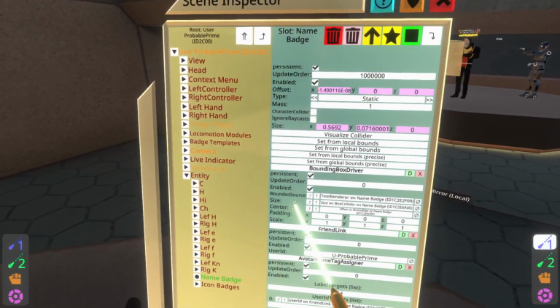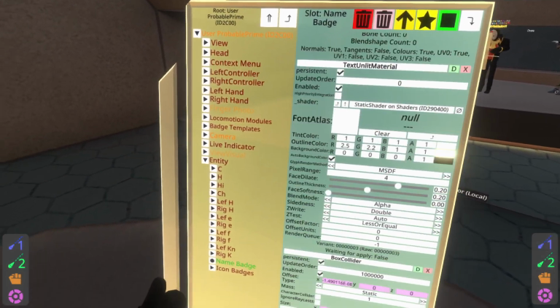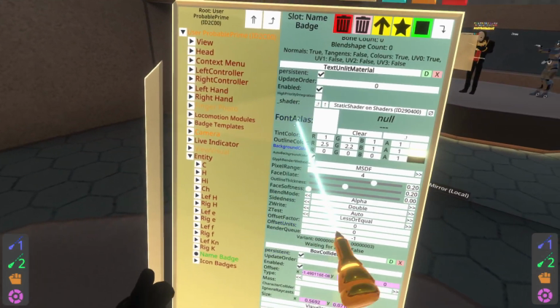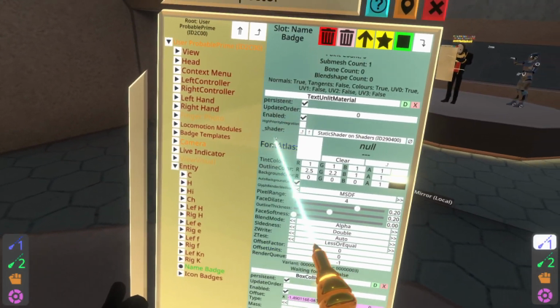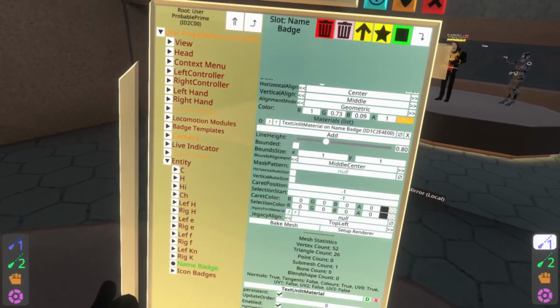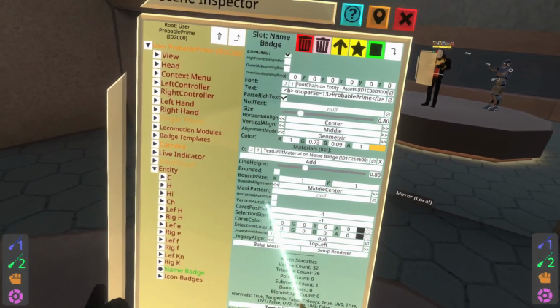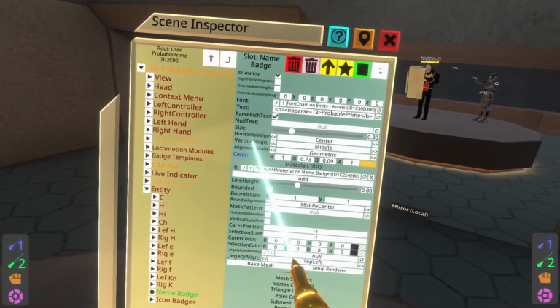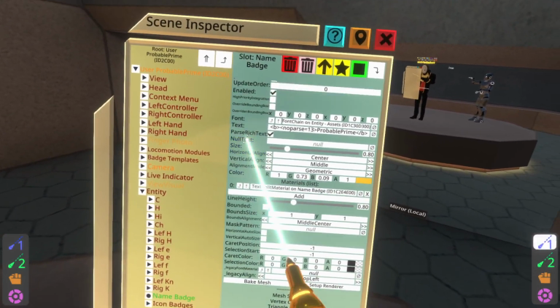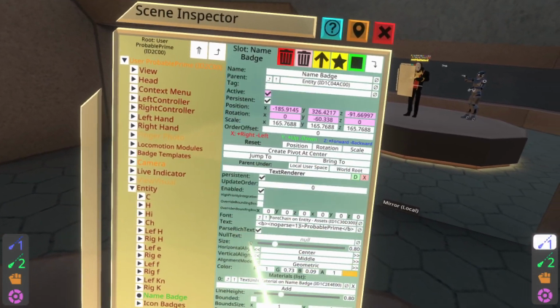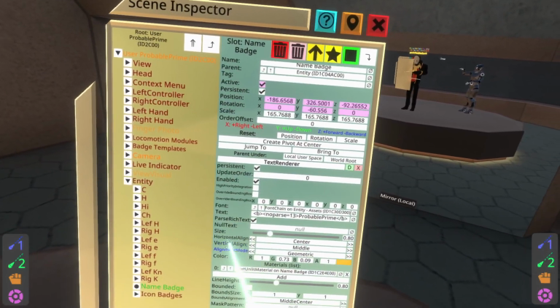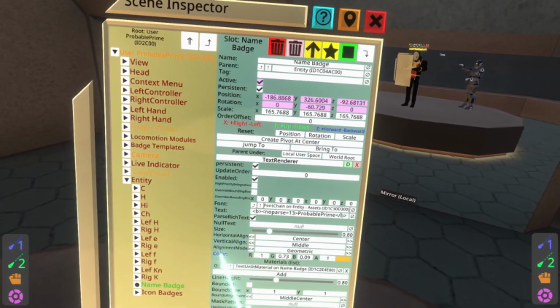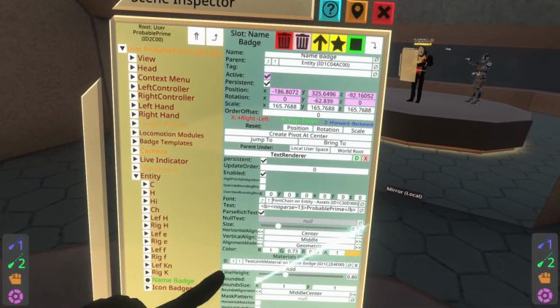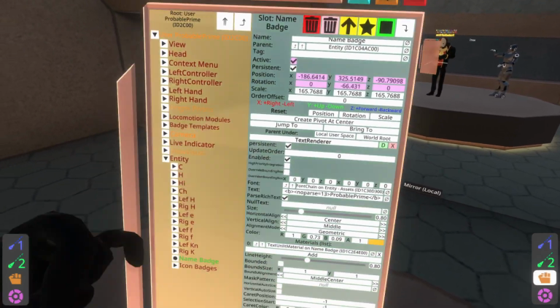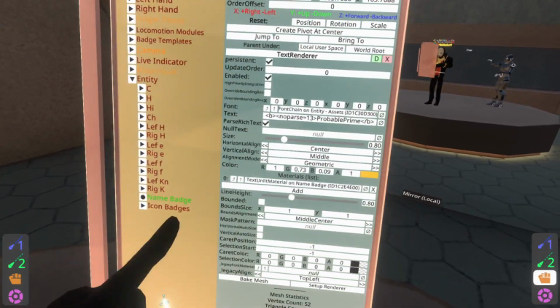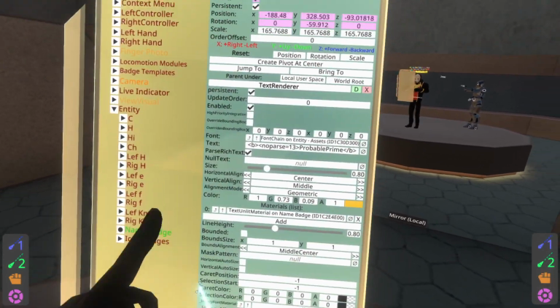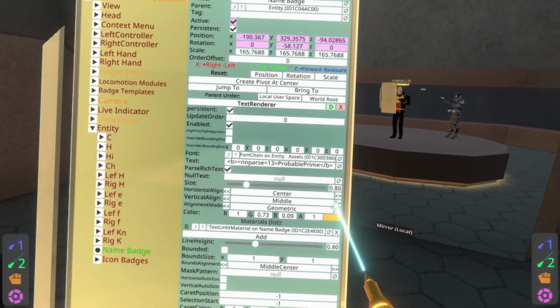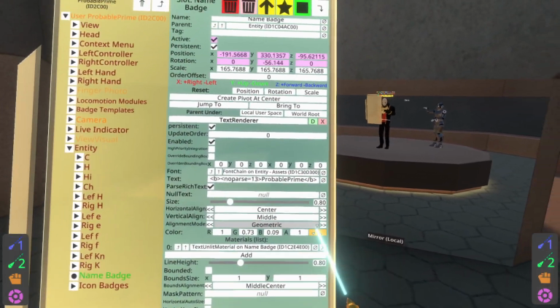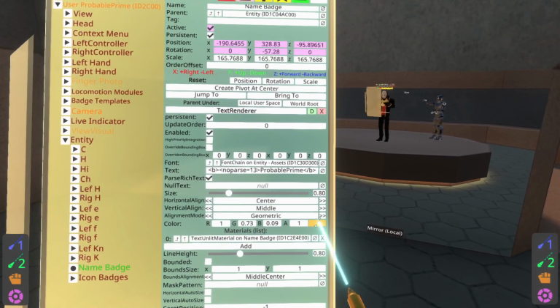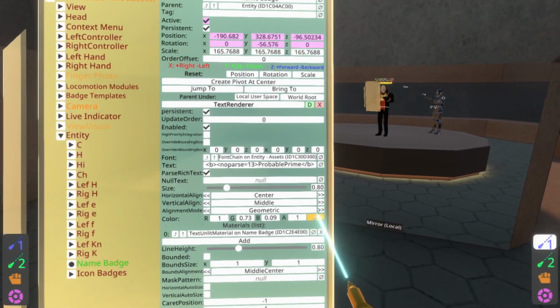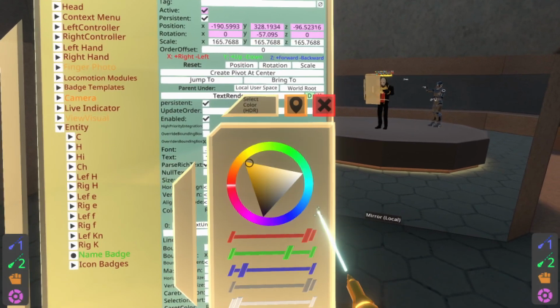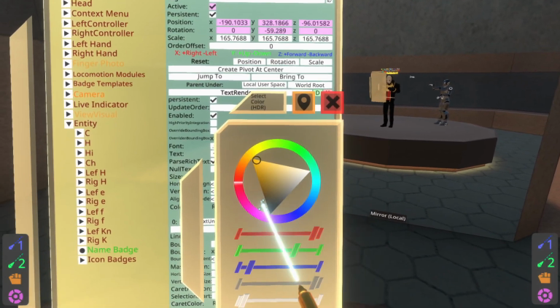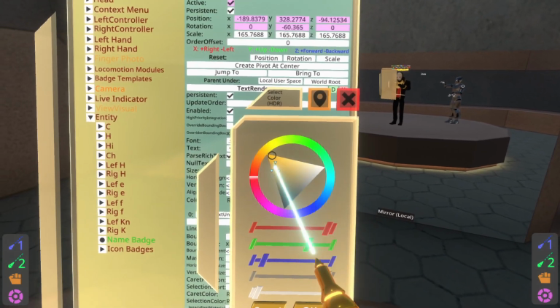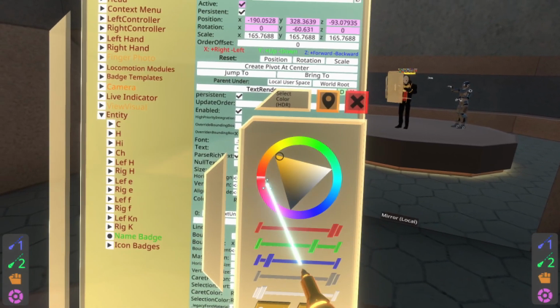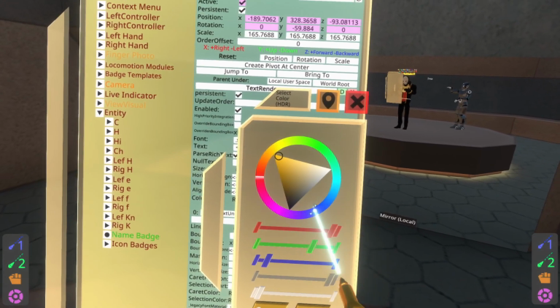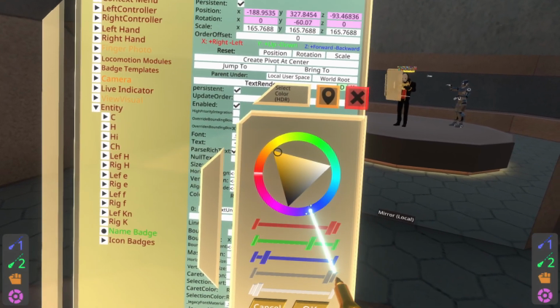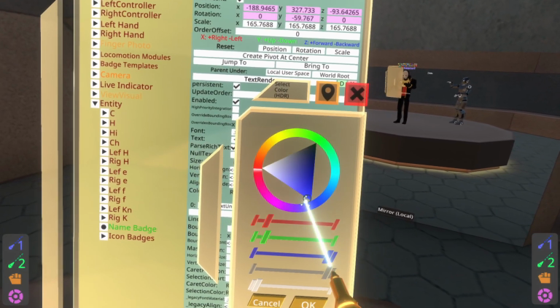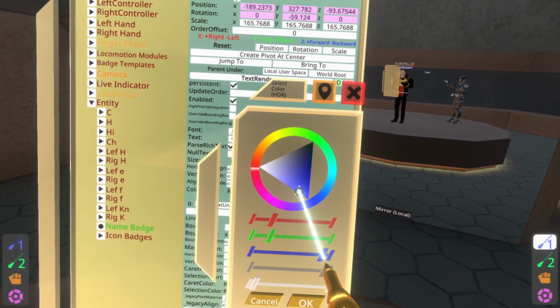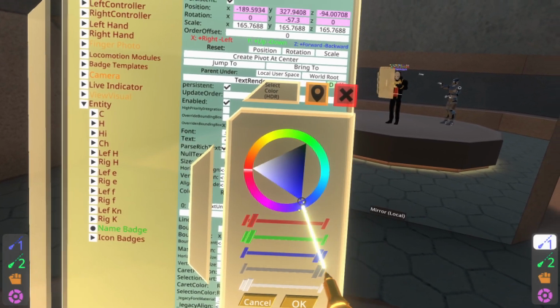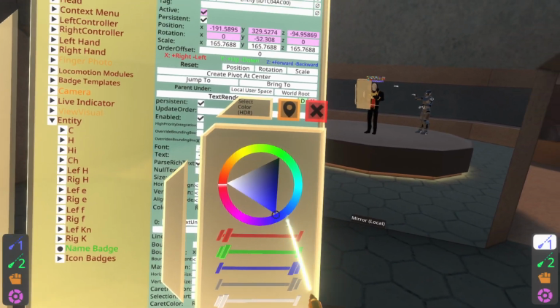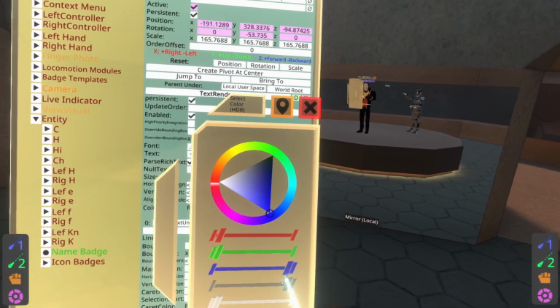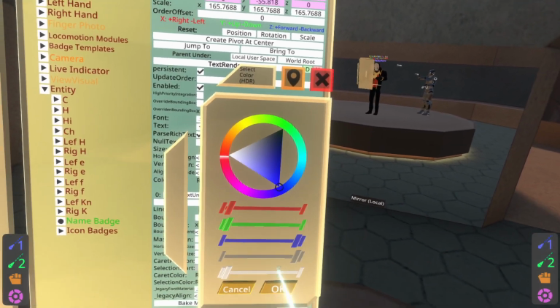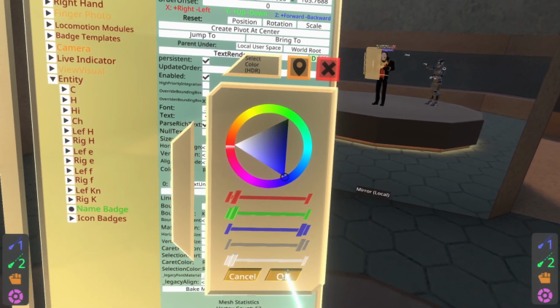Now scroll to the top and you can change everything here. So if you want a different color, you can go ahead and change it — so now my name tag is blue.